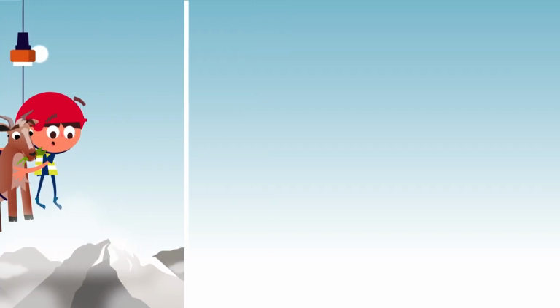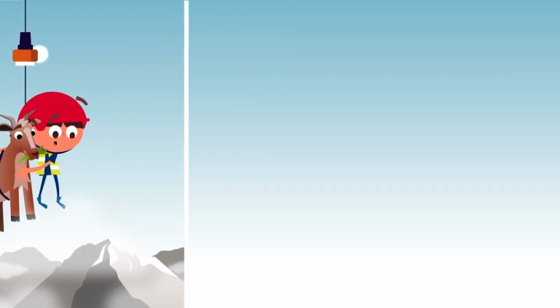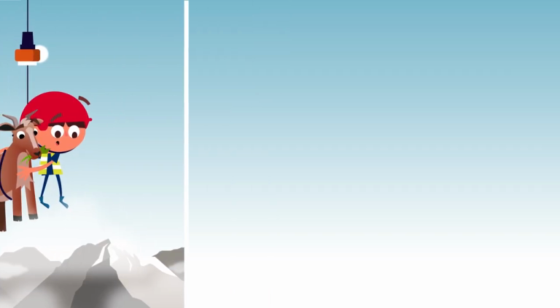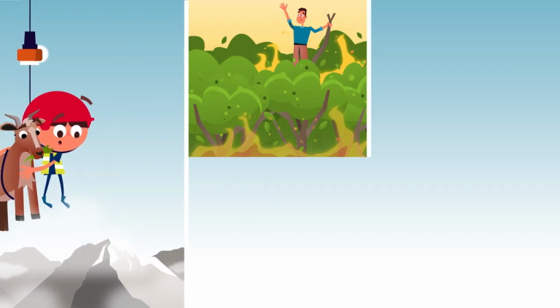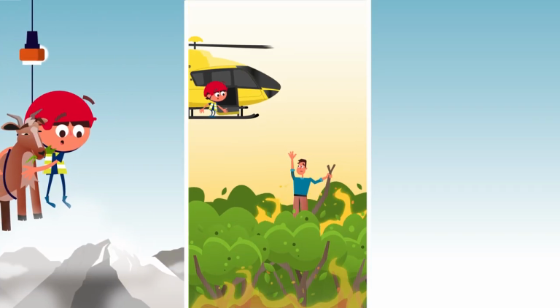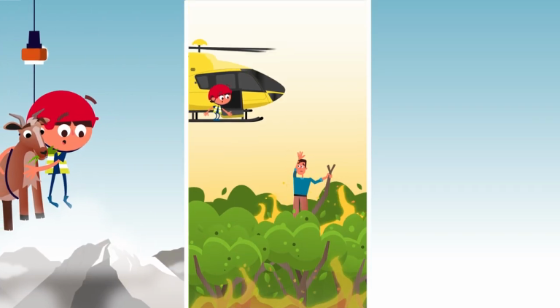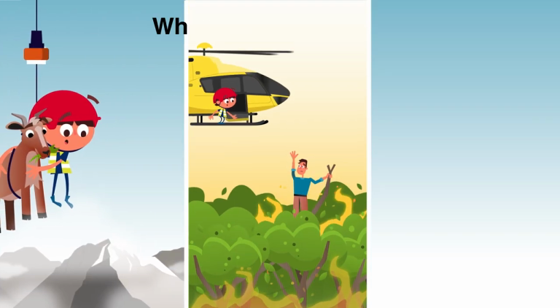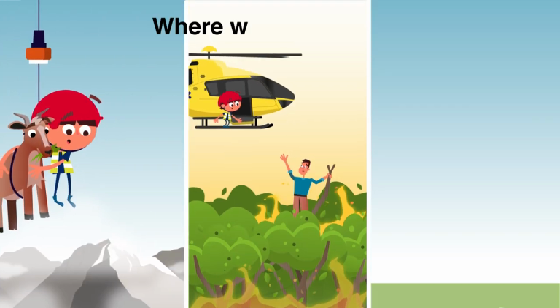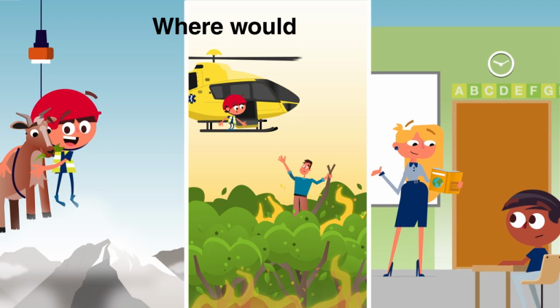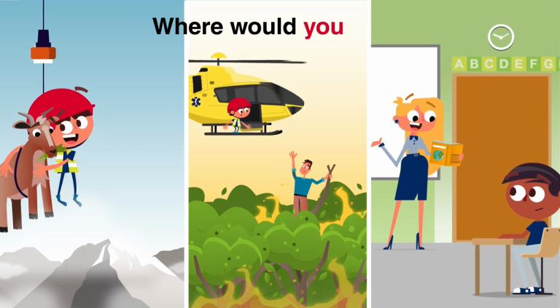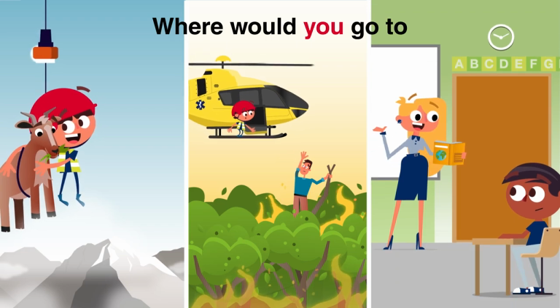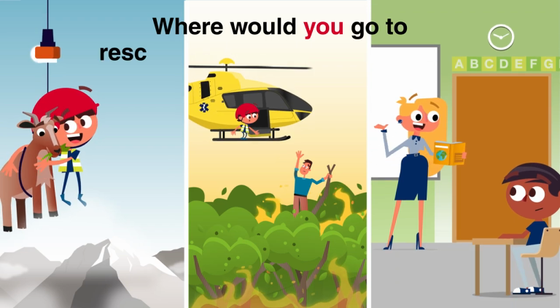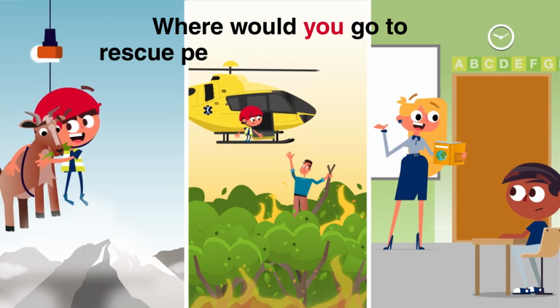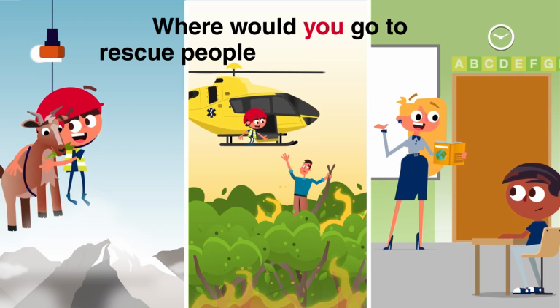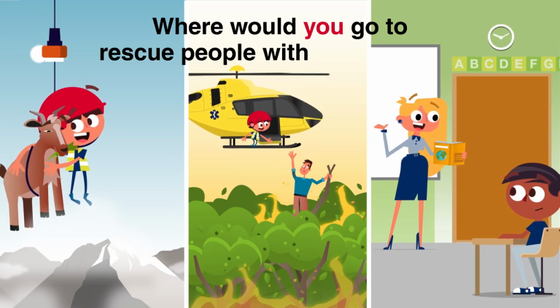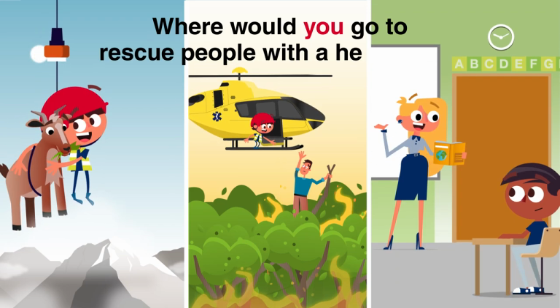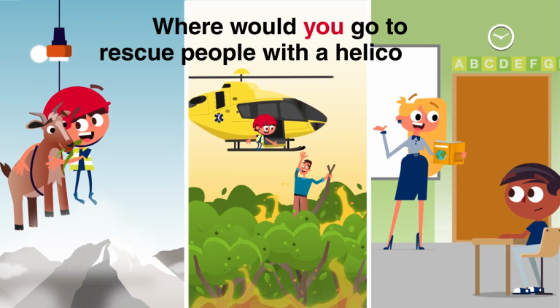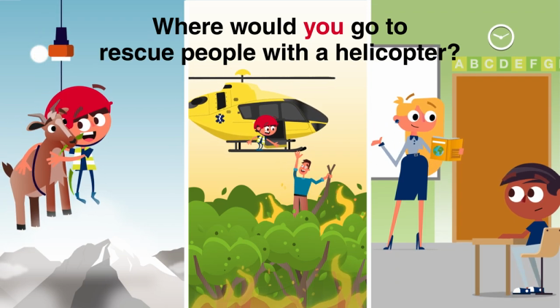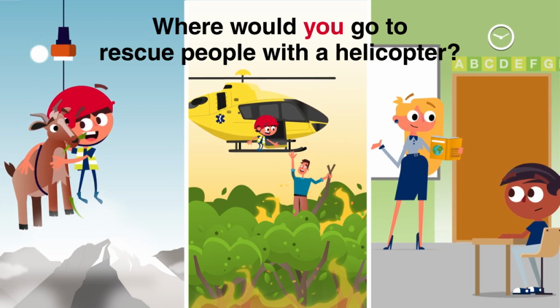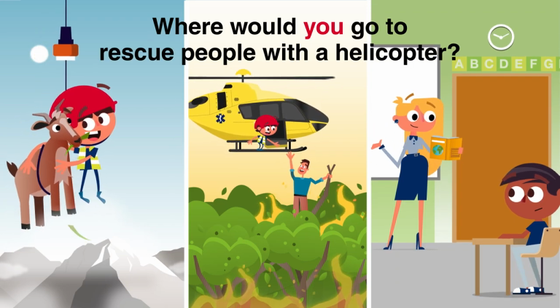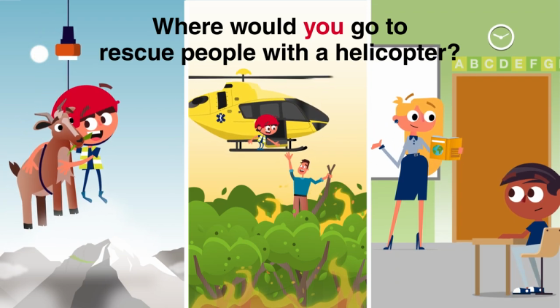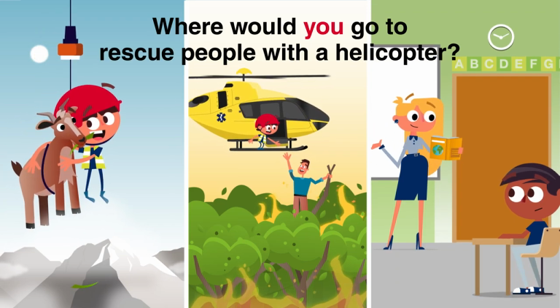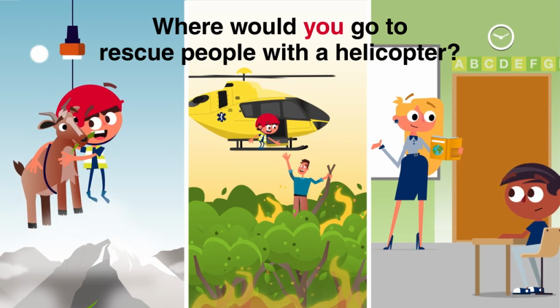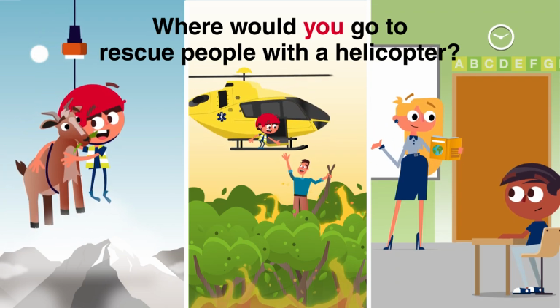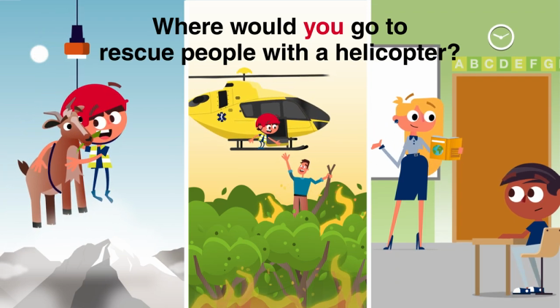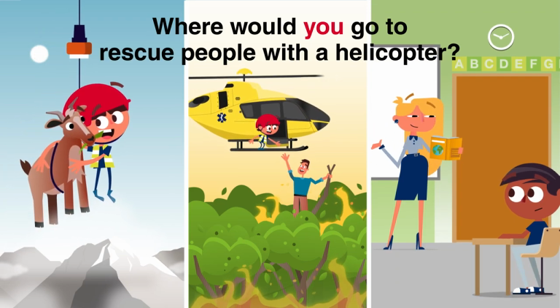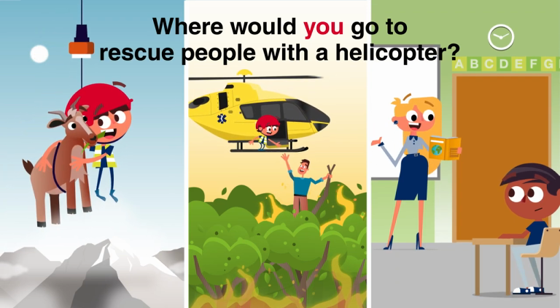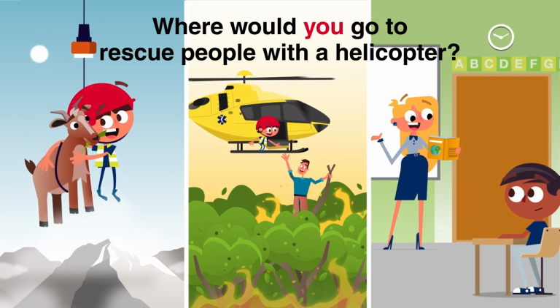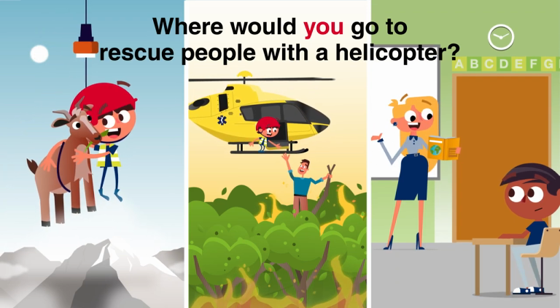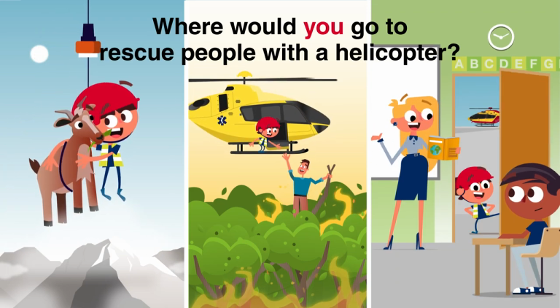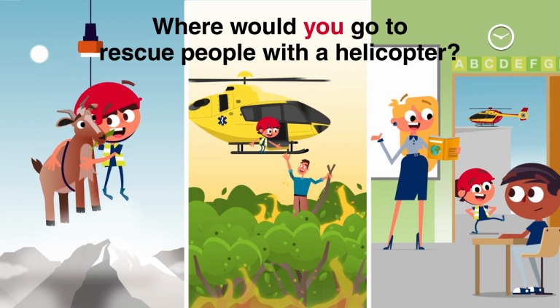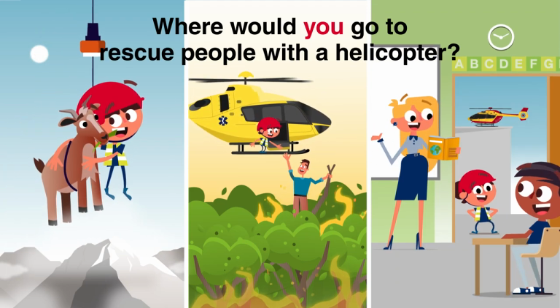And you, where would you go to rescue people with a helicopter? Bye!